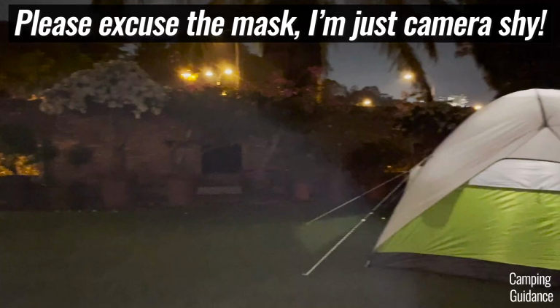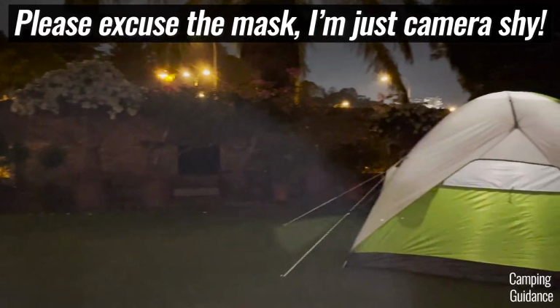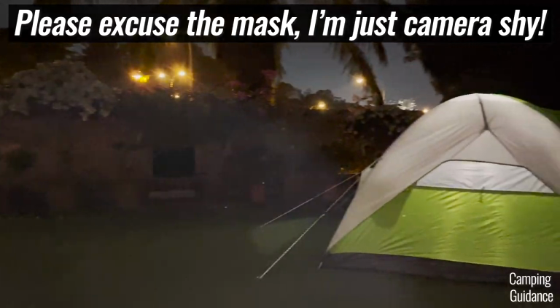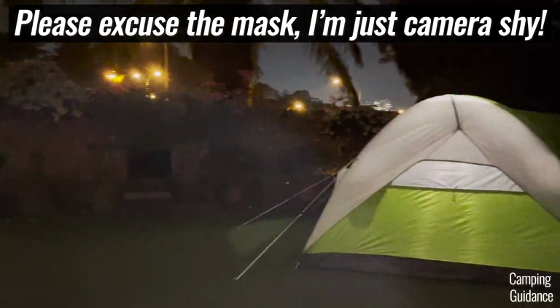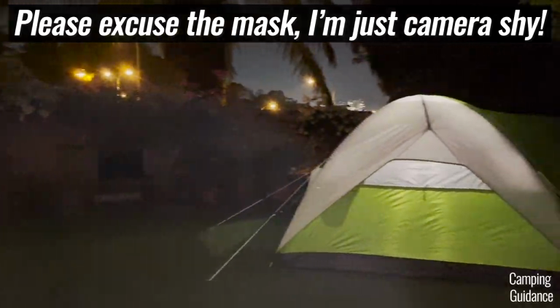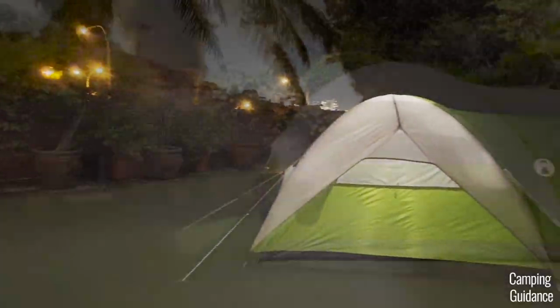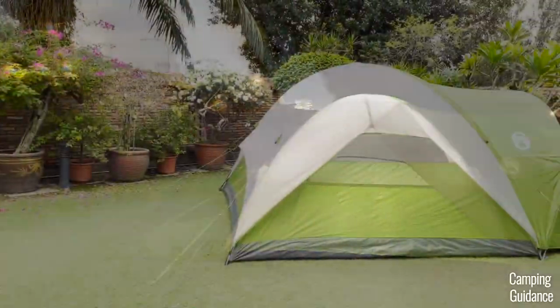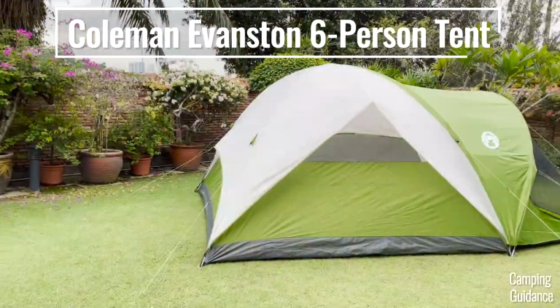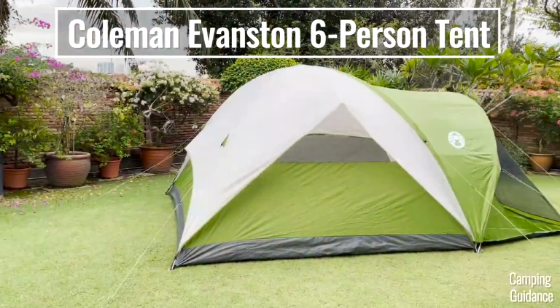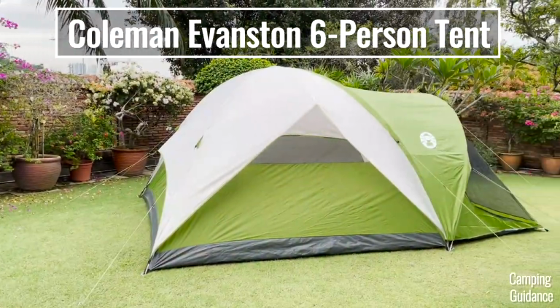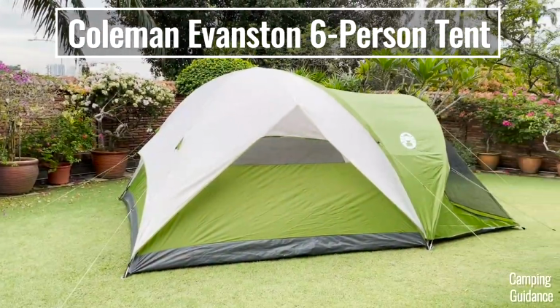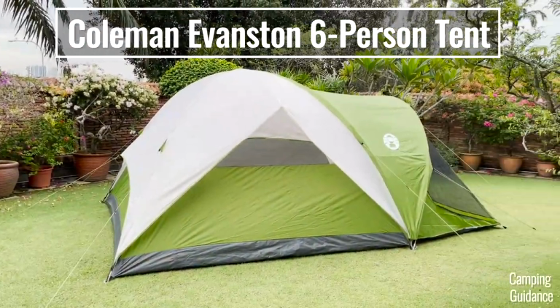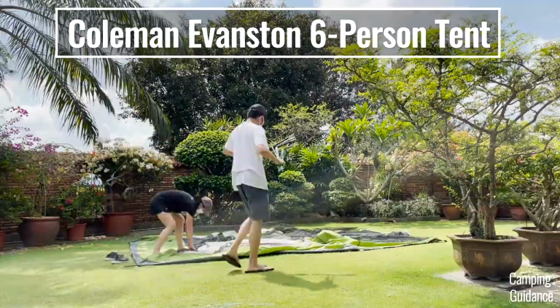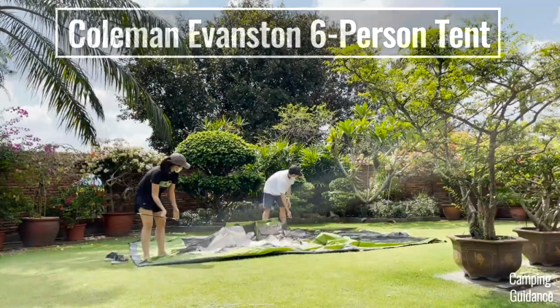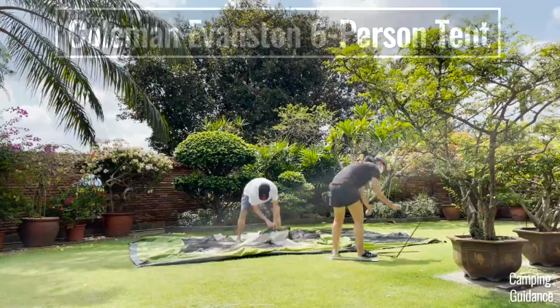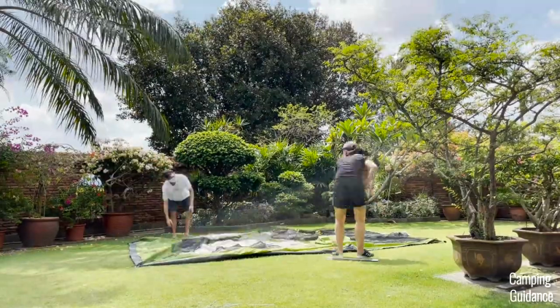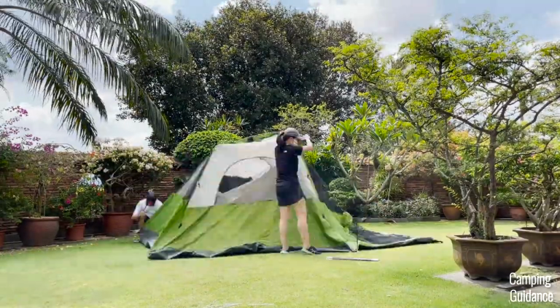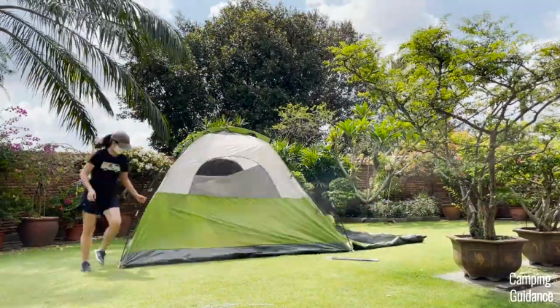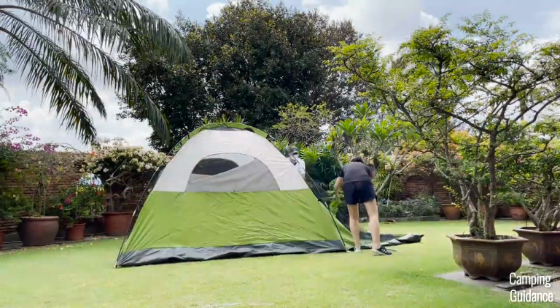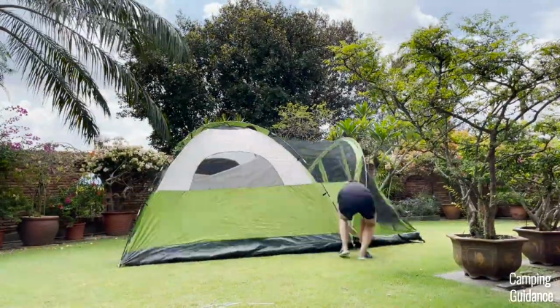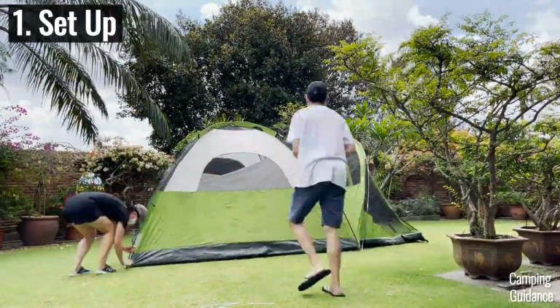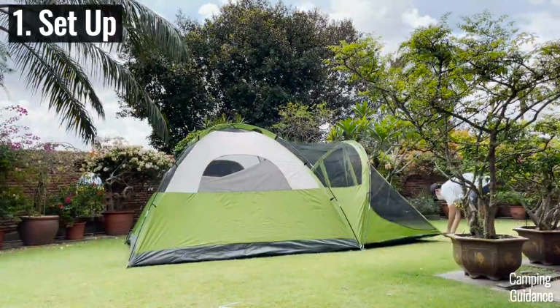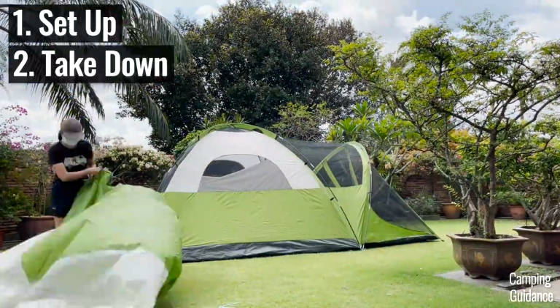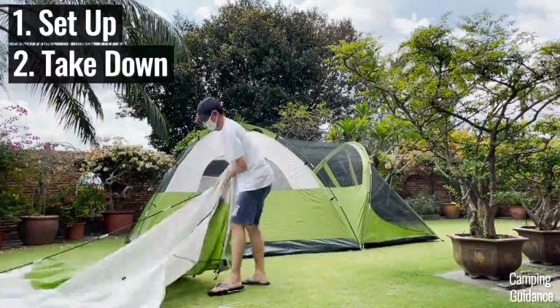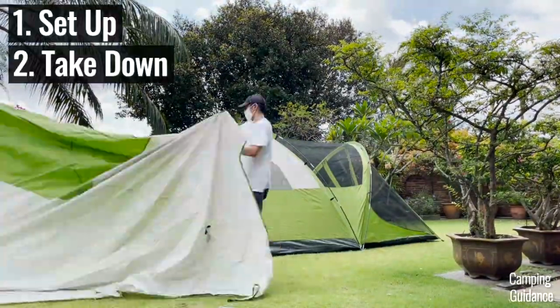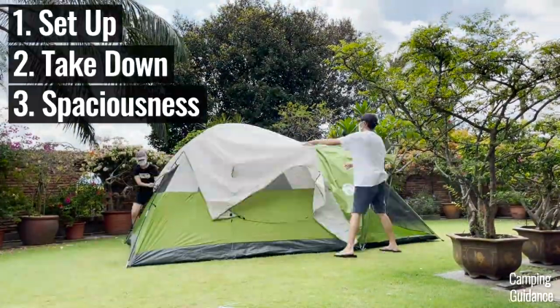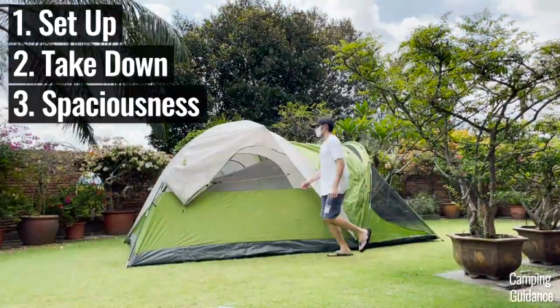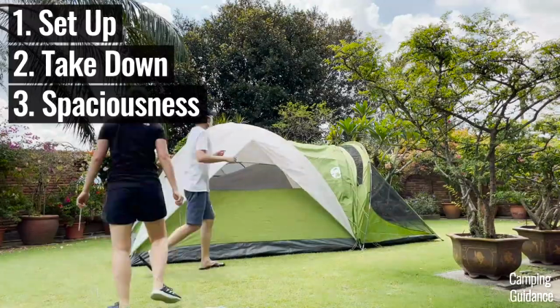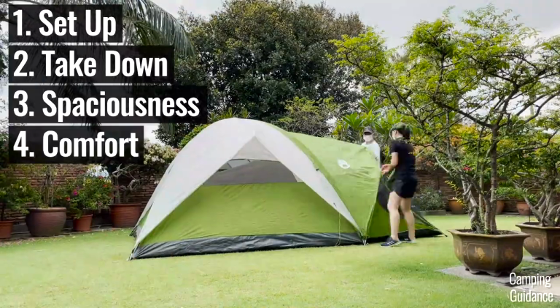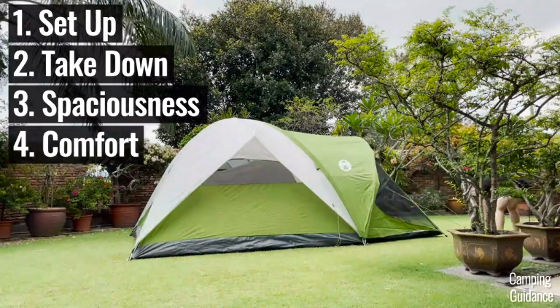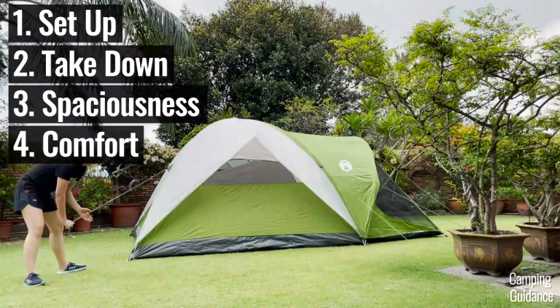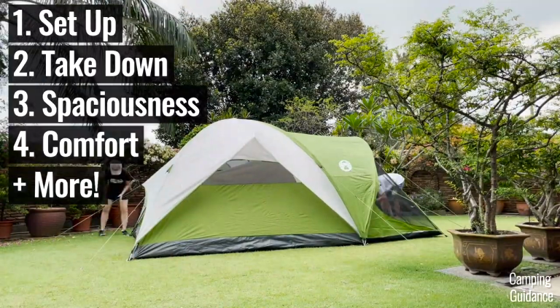In this video, we'll be testing this Coleman Evanston six-person tent for its ease of setup, takedown, spaciousness, comfort and more.